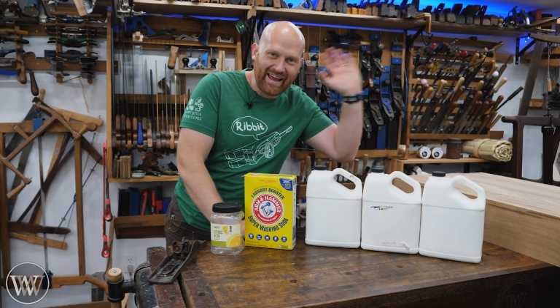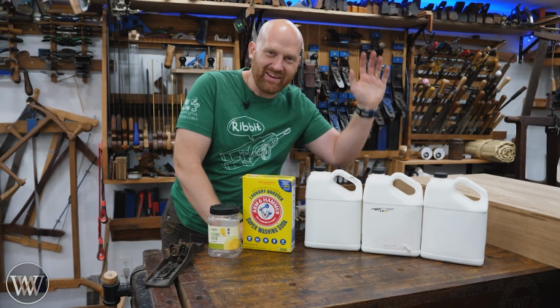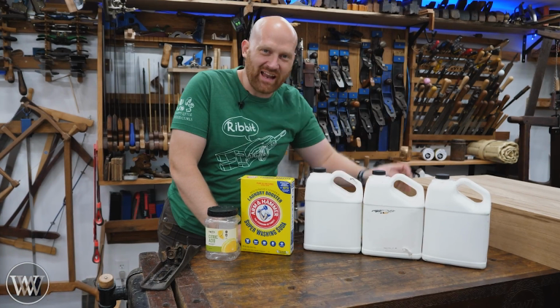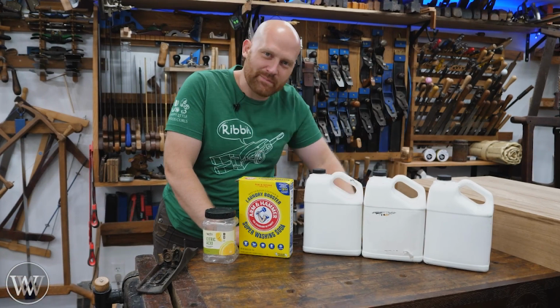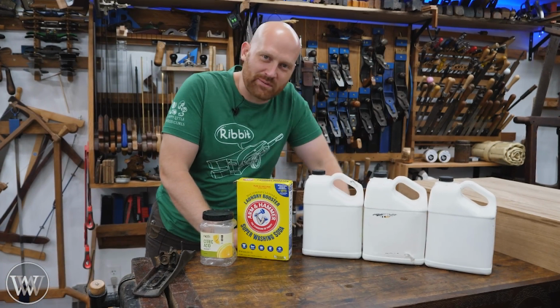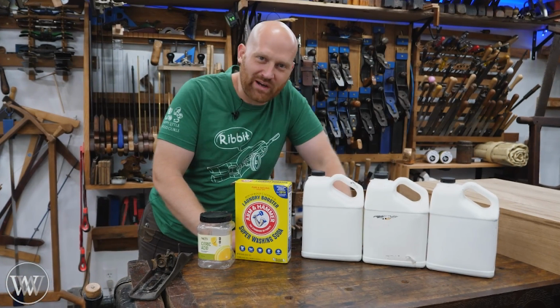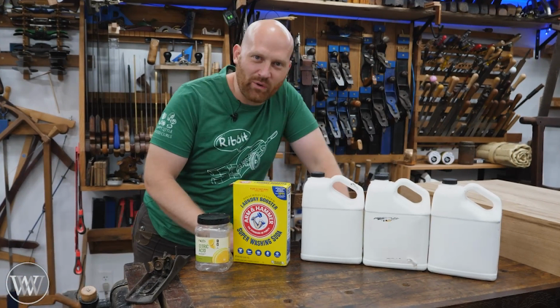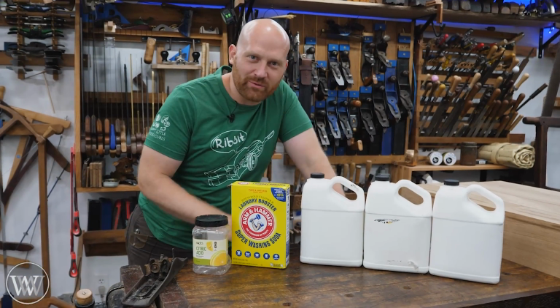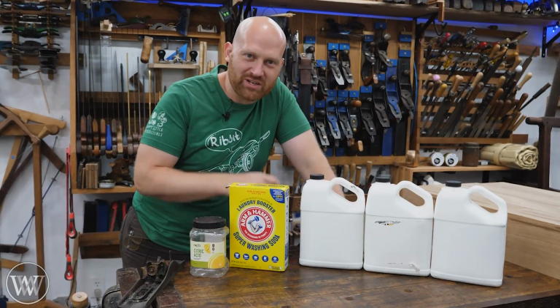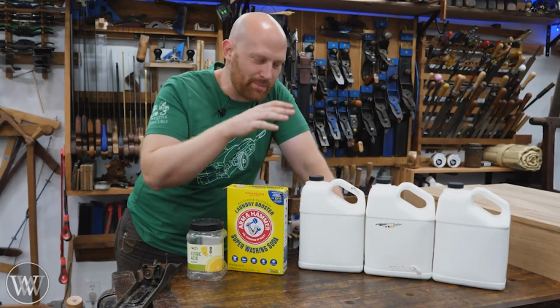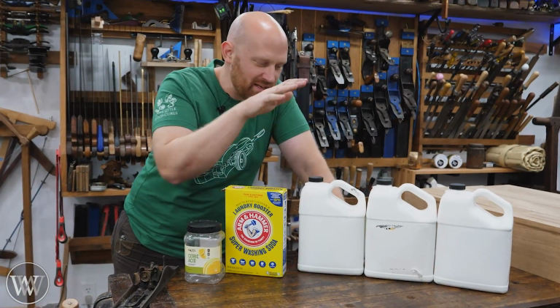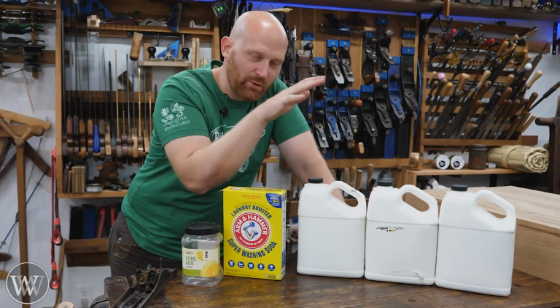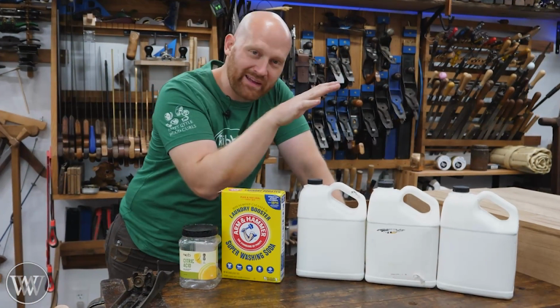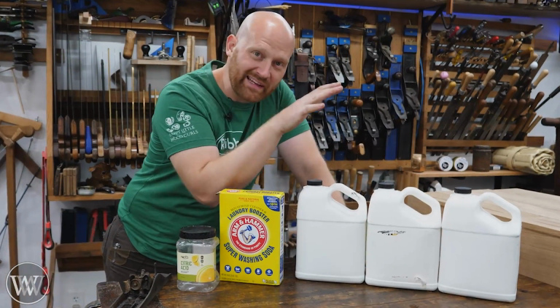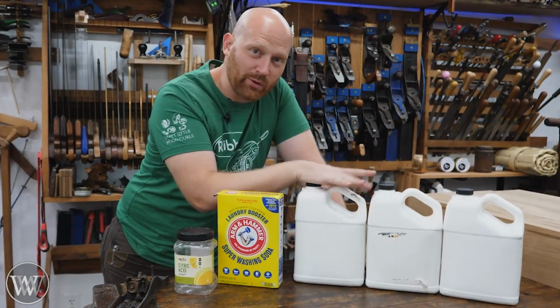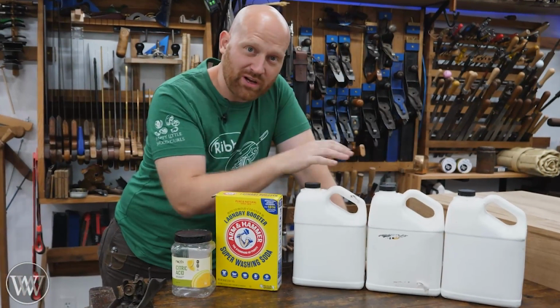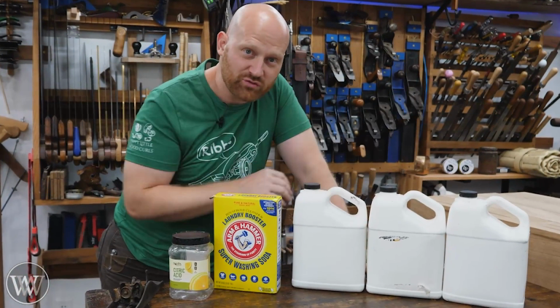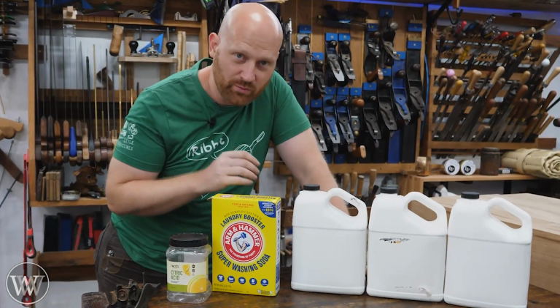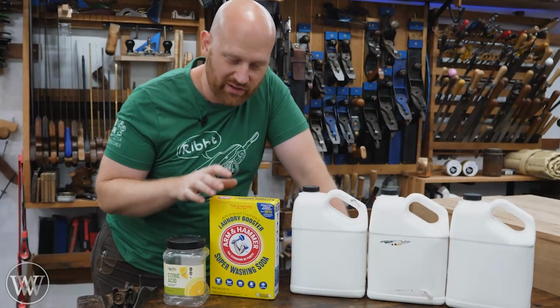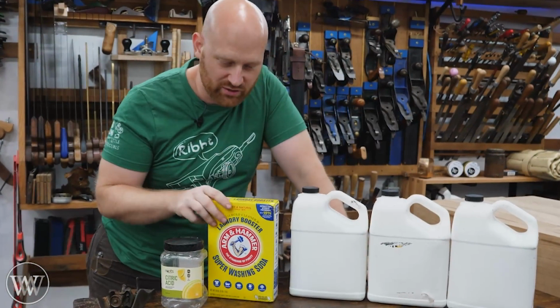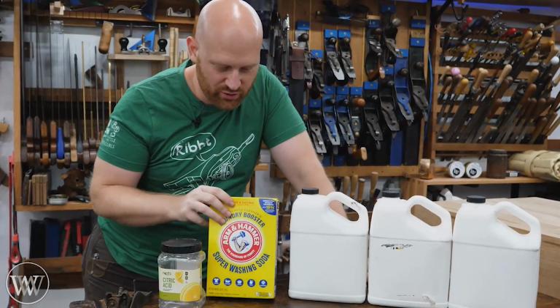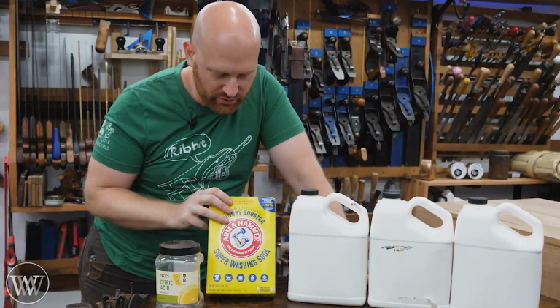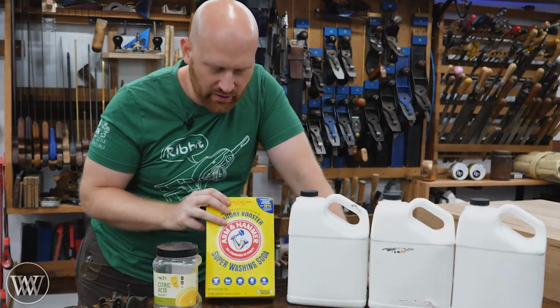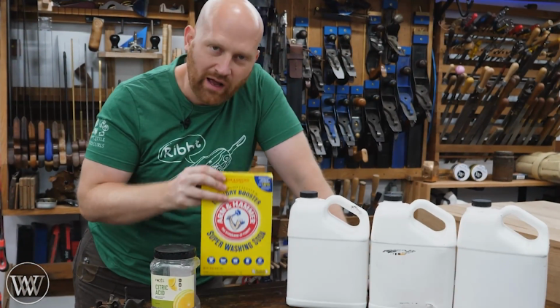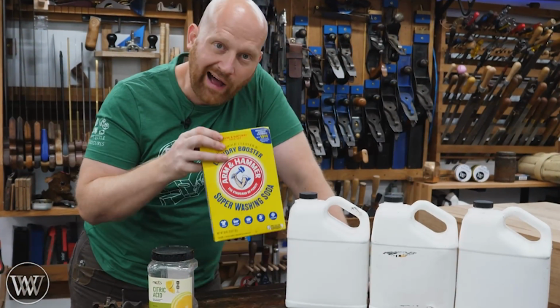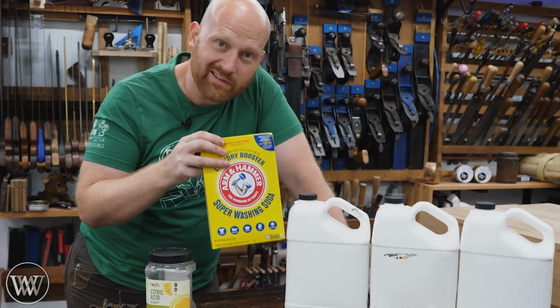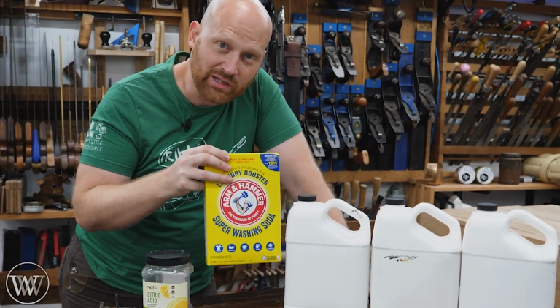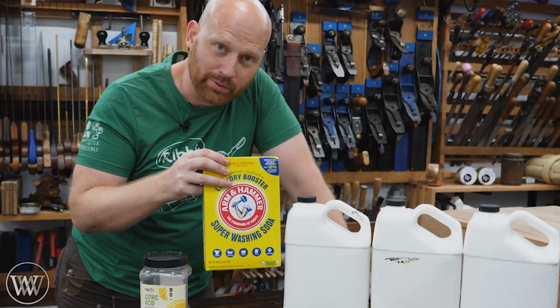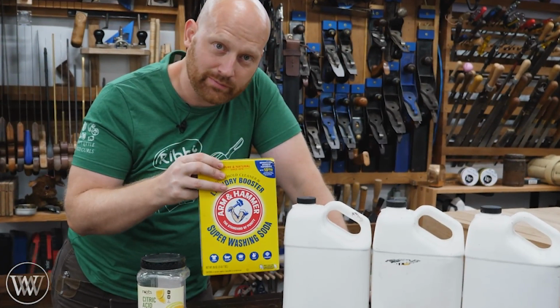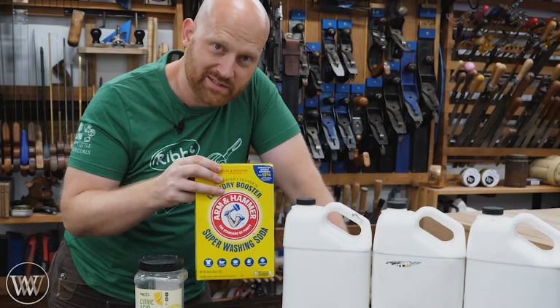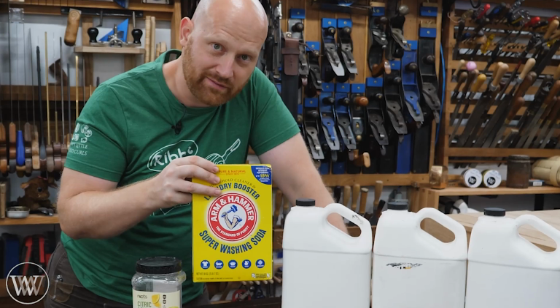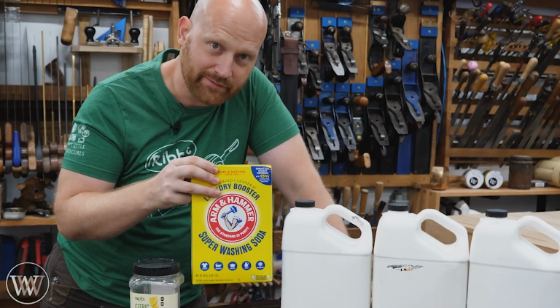Hey y'all, I'm James Wright. Welcome to my shop and today we're making a rust removing solution on the cheap. Let's dive in.